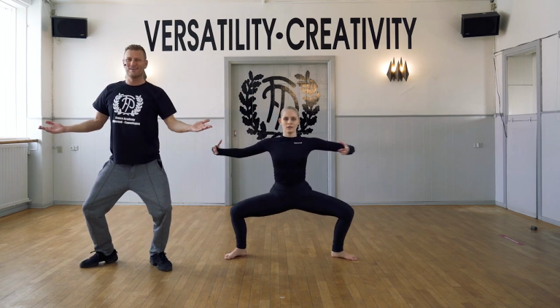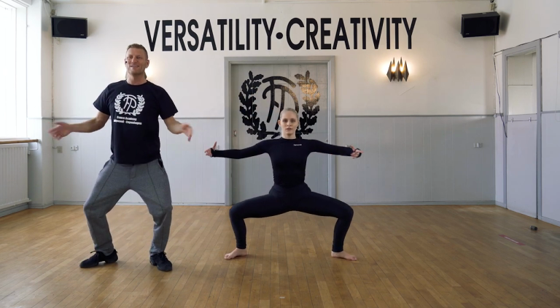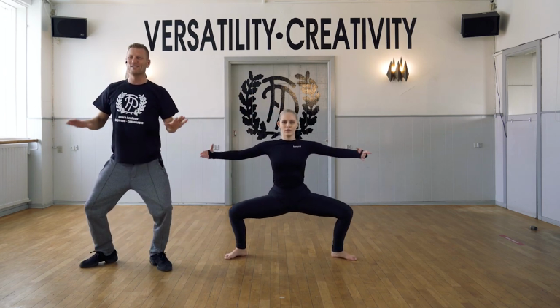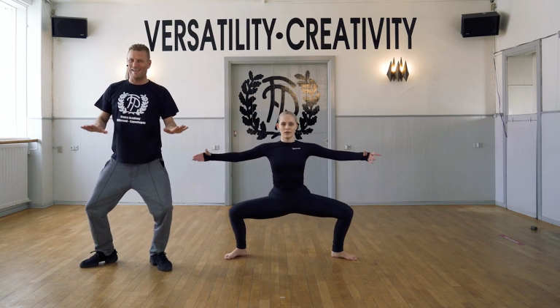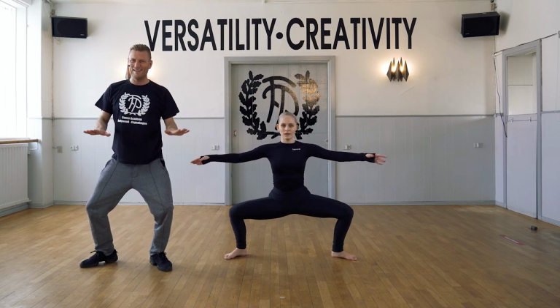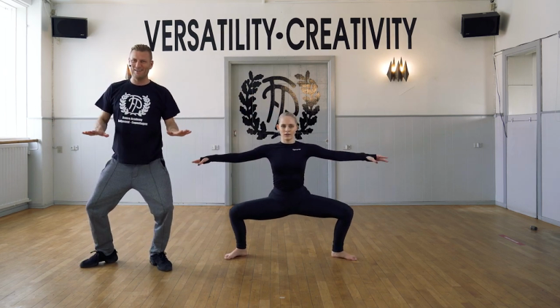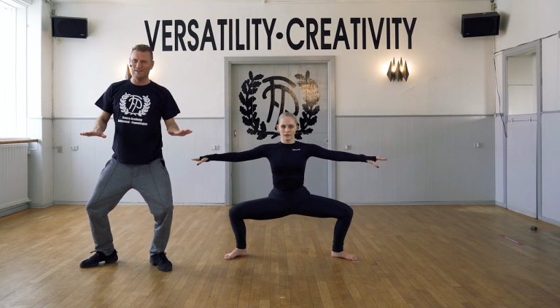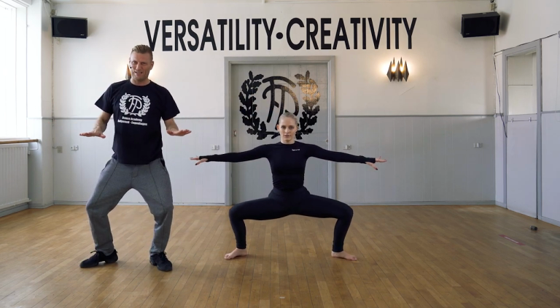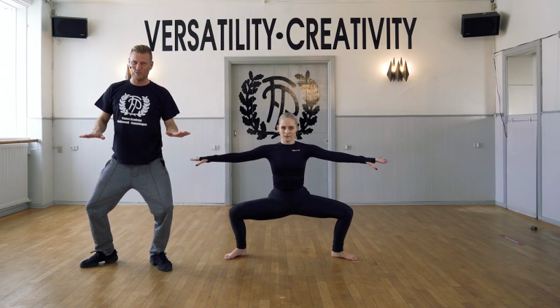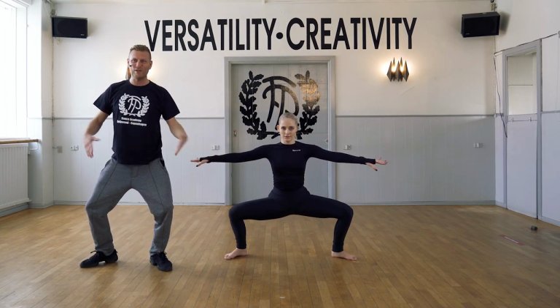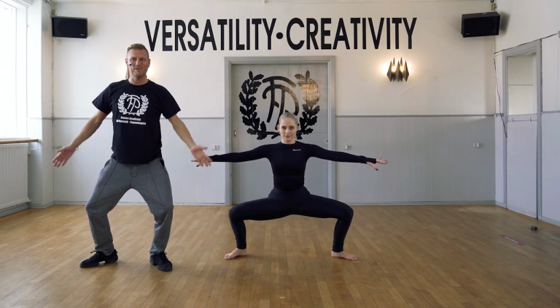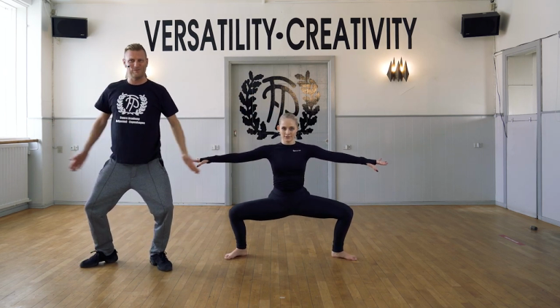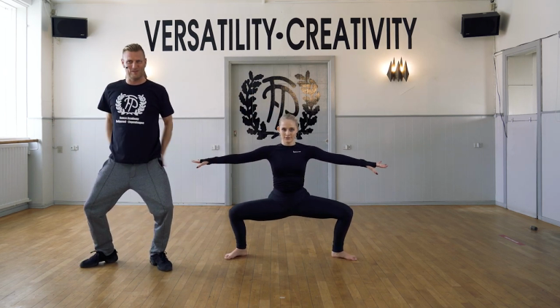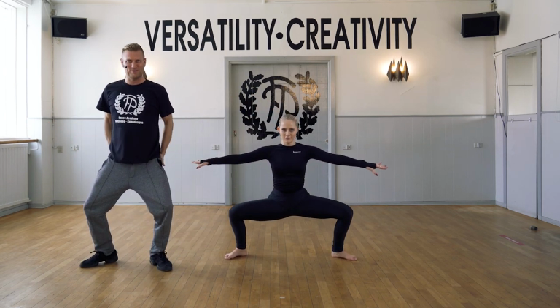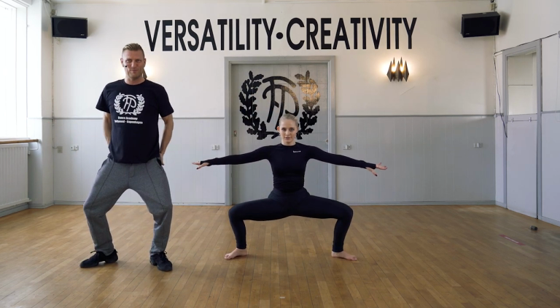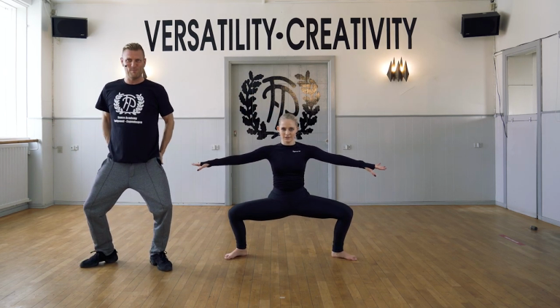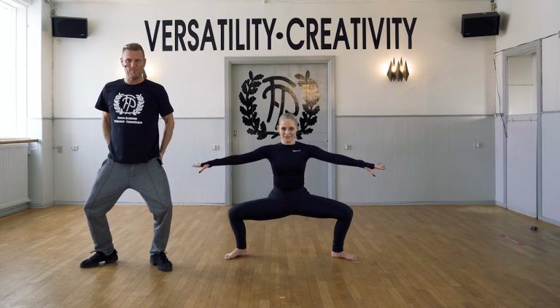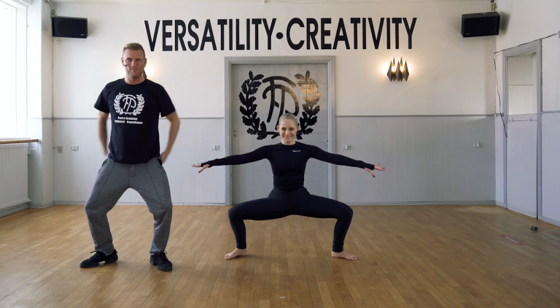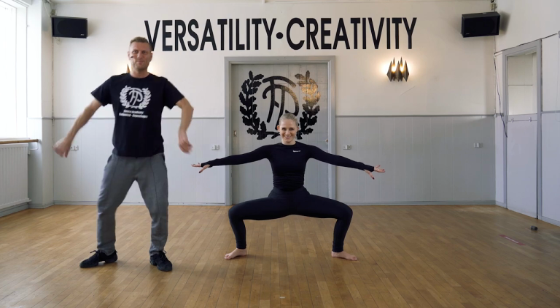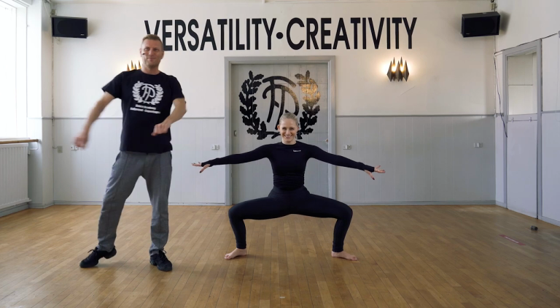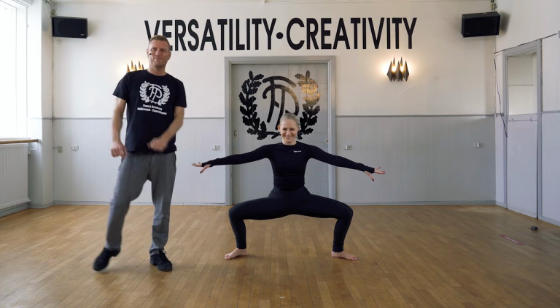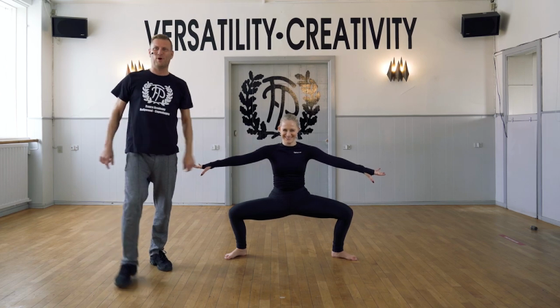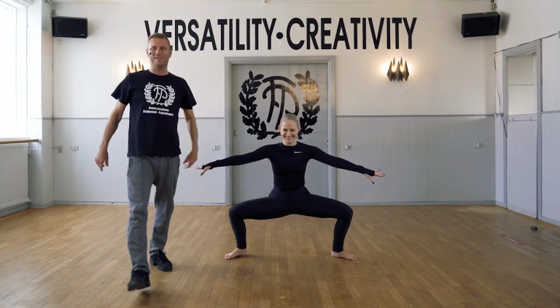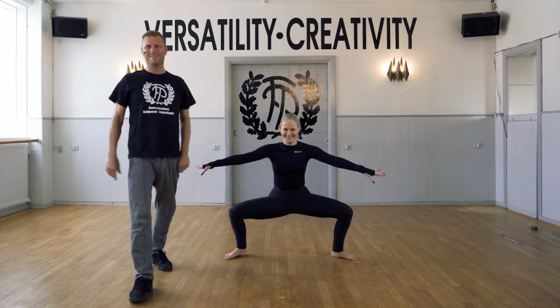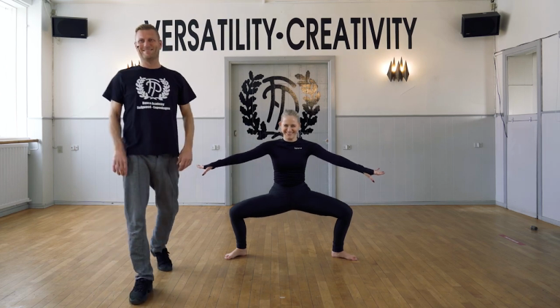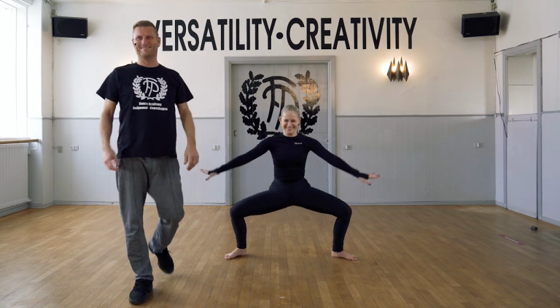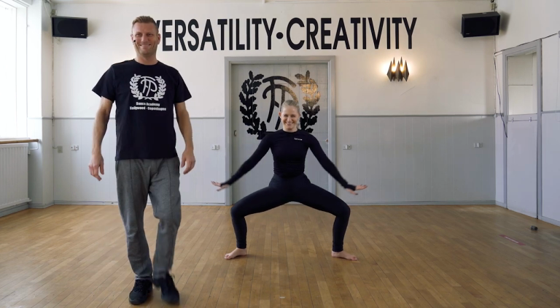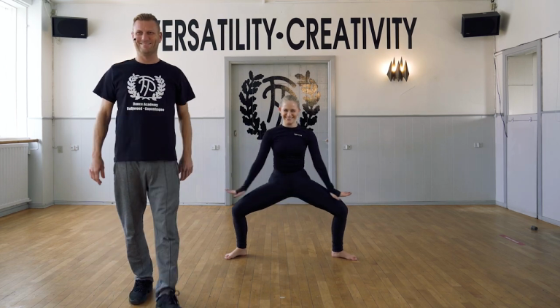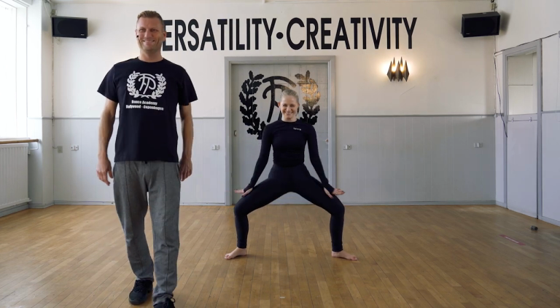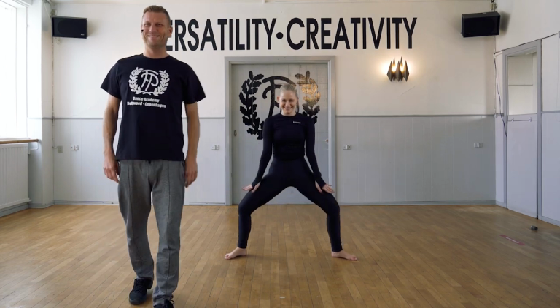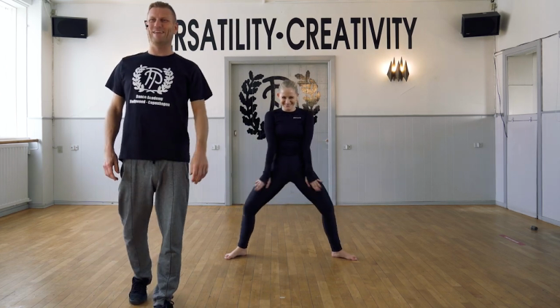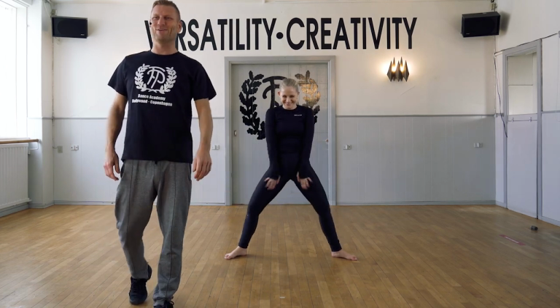Stay here. Nice work. Feel your body. Thank you.